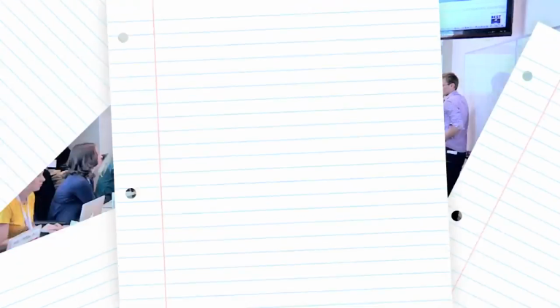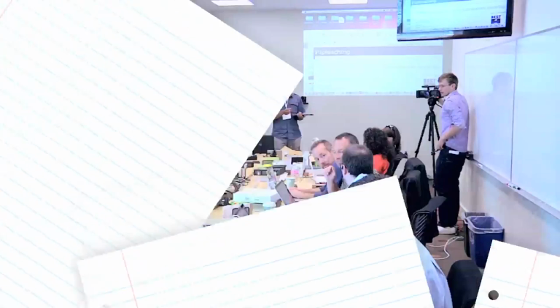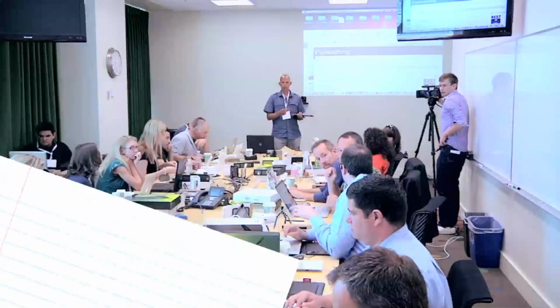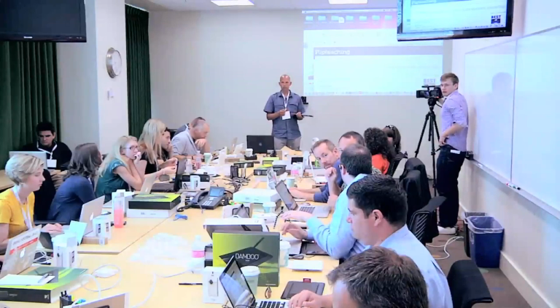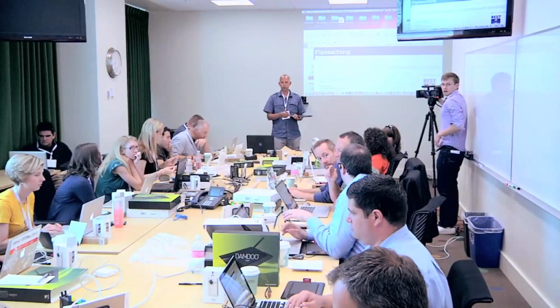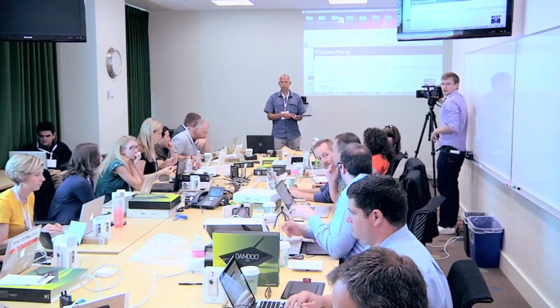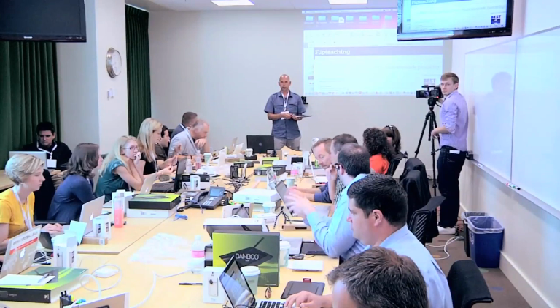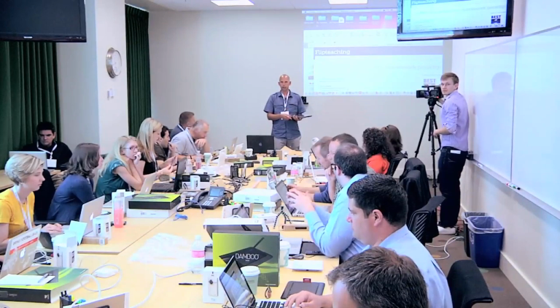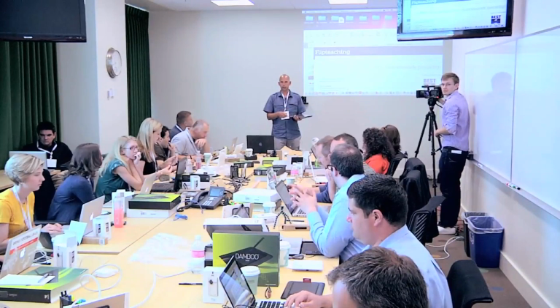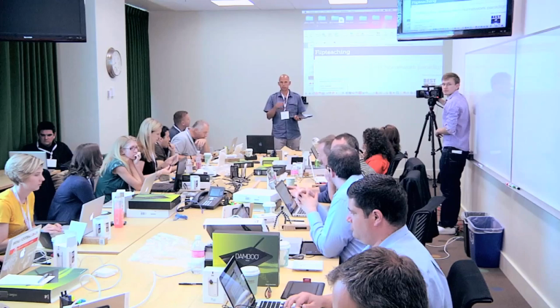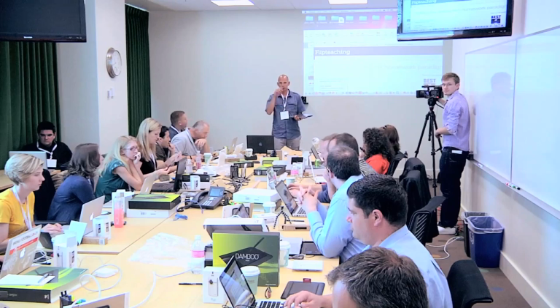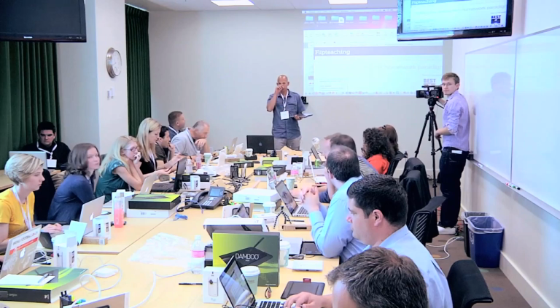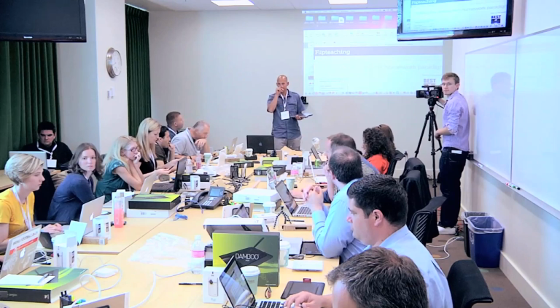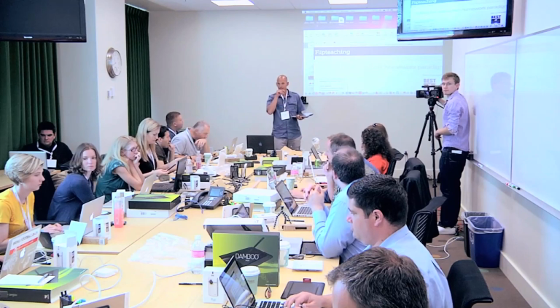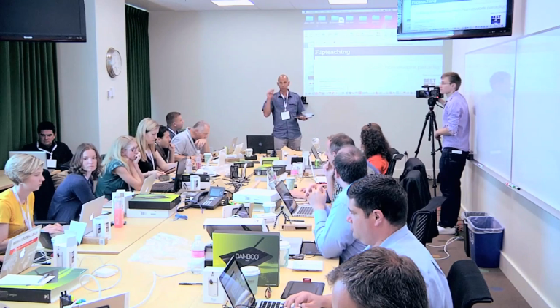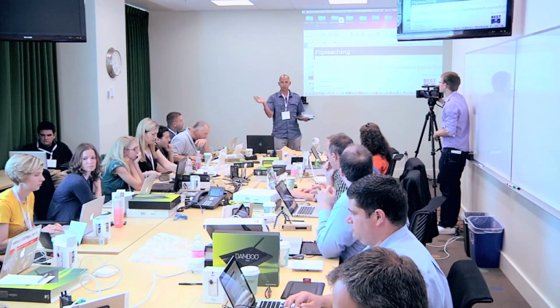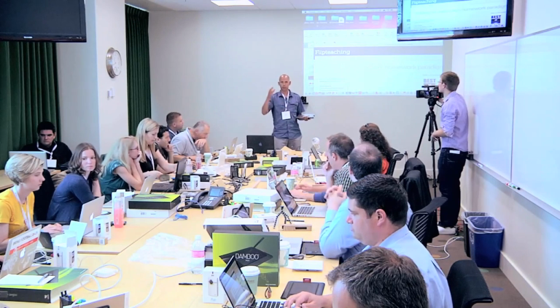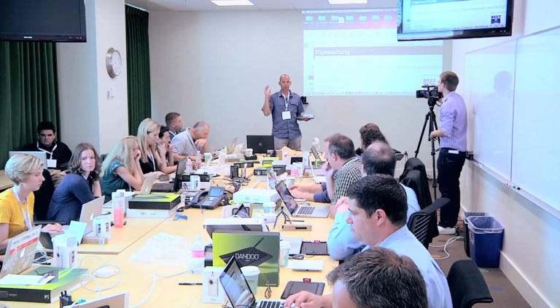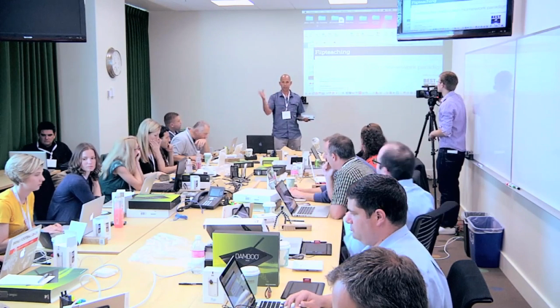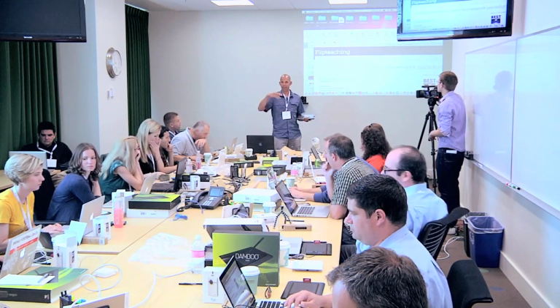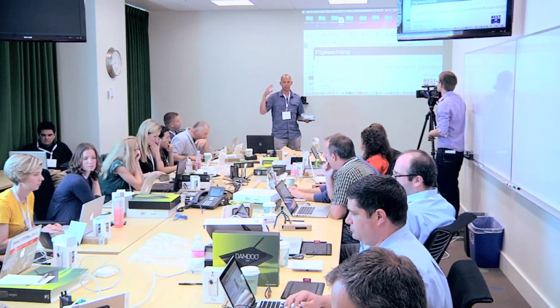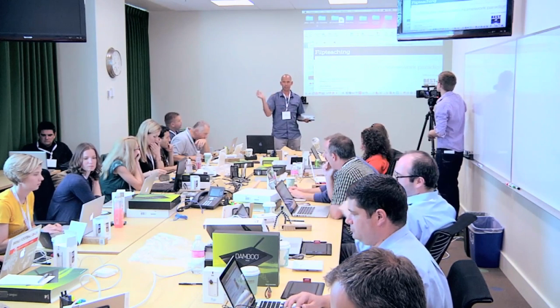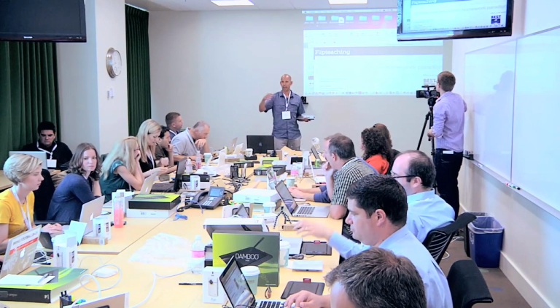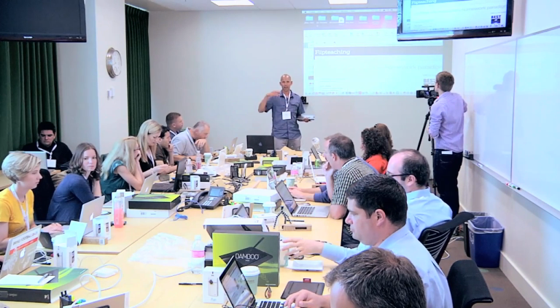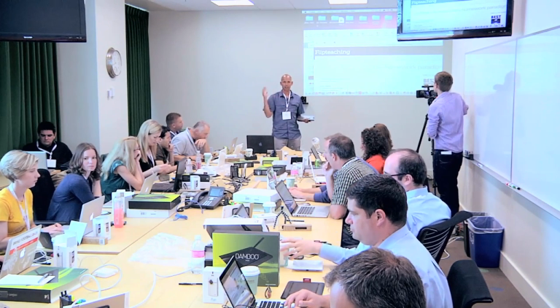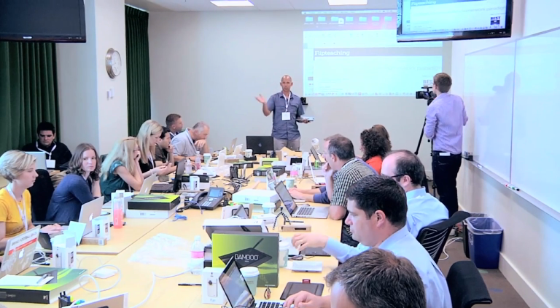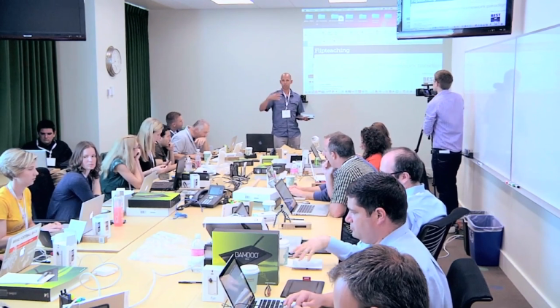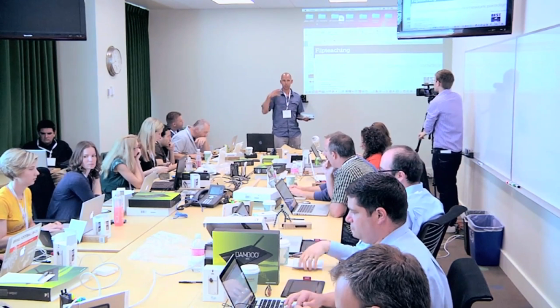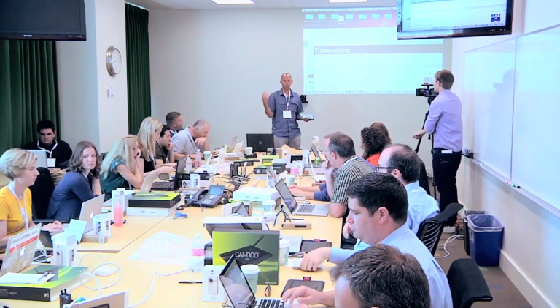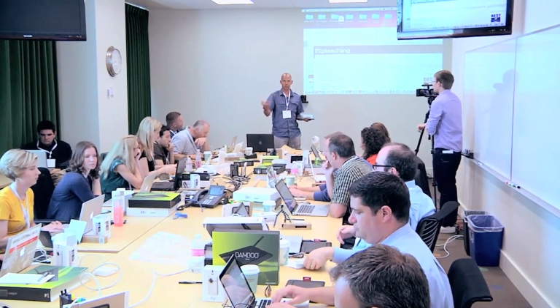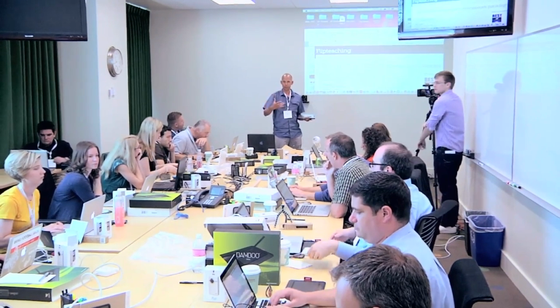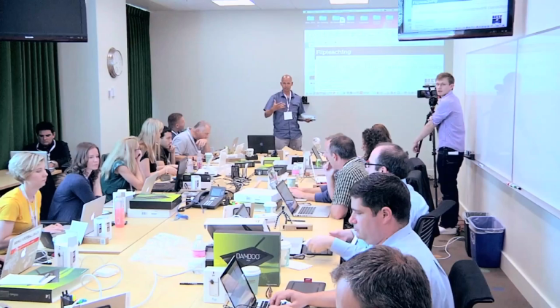Okay guys, I'm going to go ahead and get started. I want to make — feel free to raise your hands, talk out, ask questions as we go along with this.